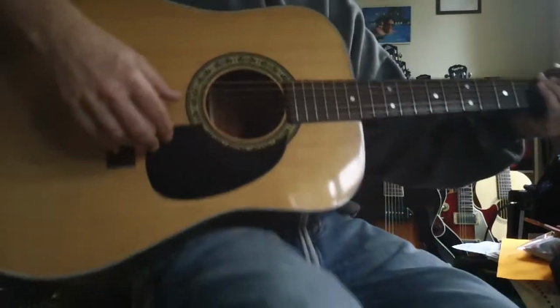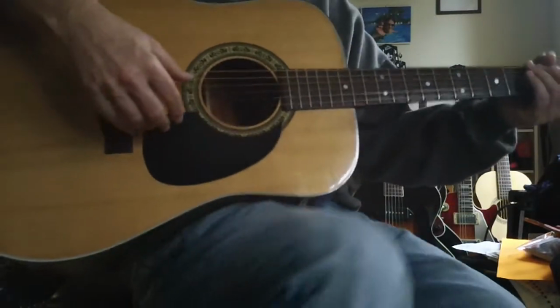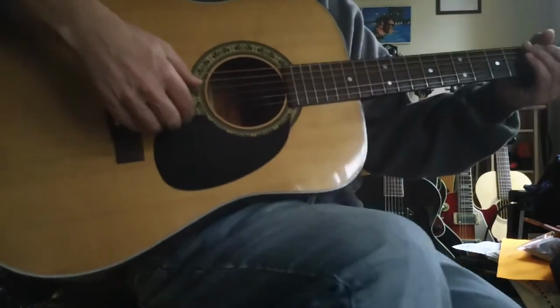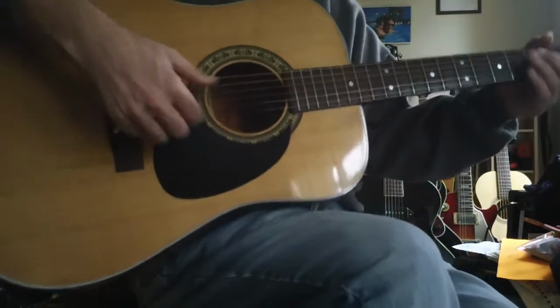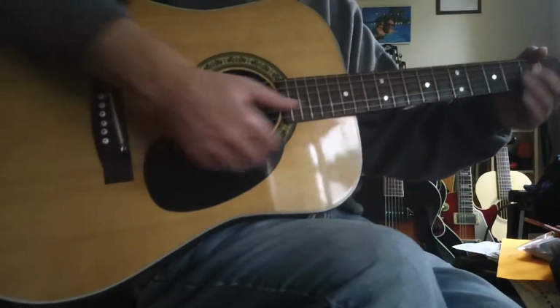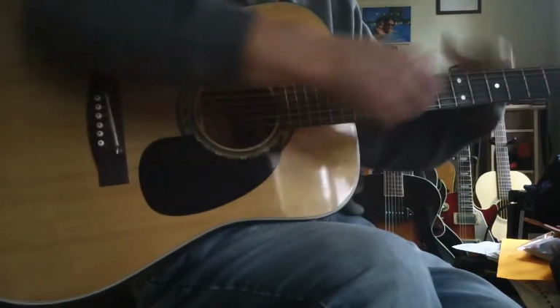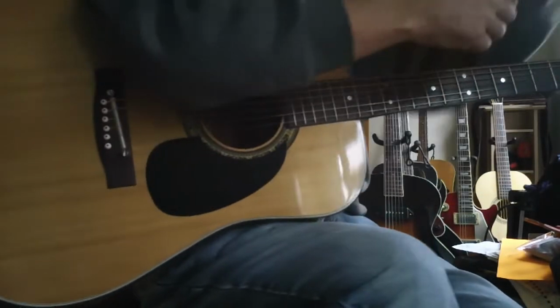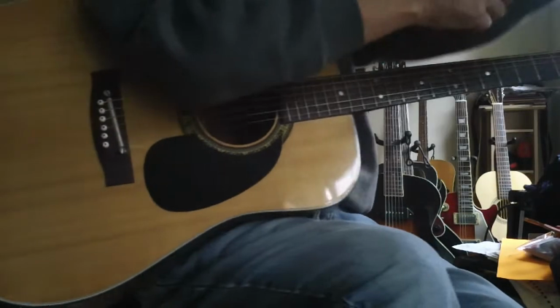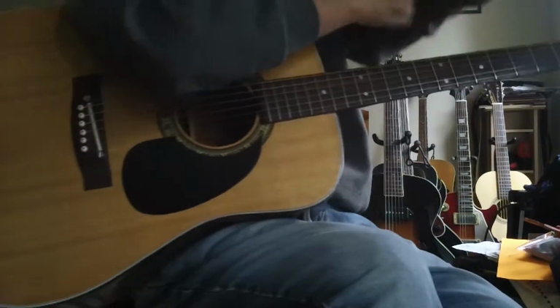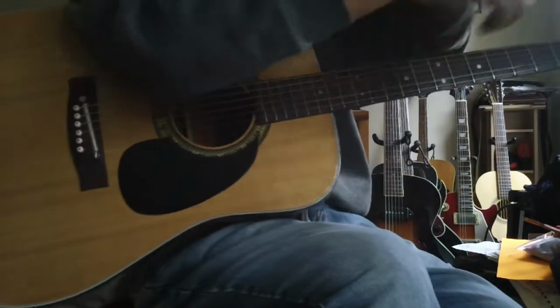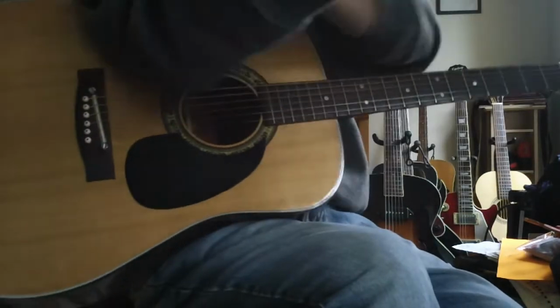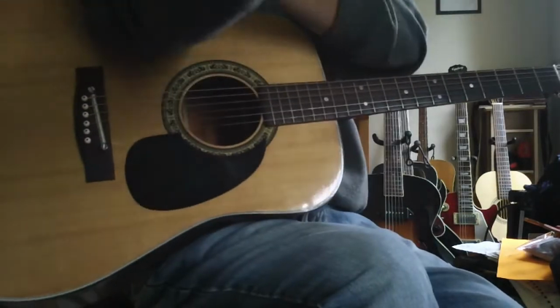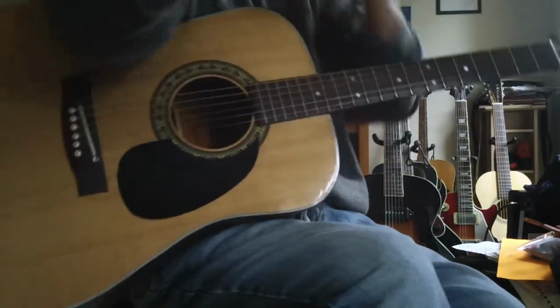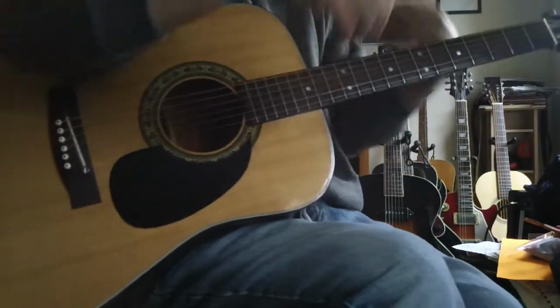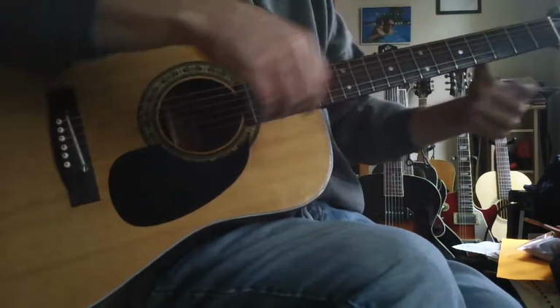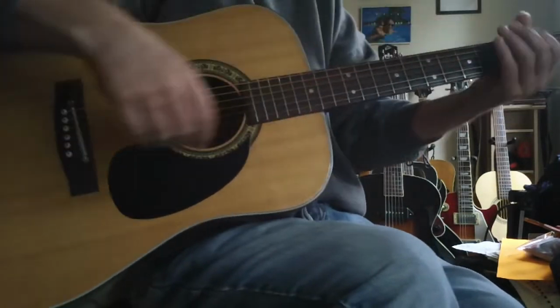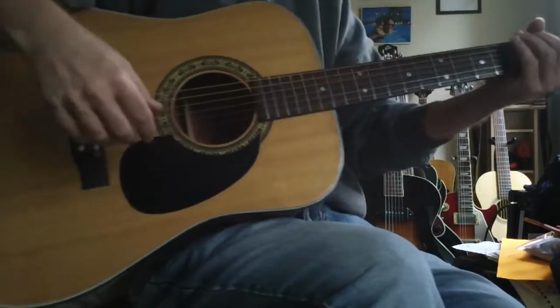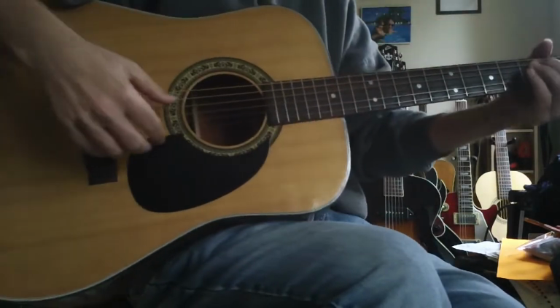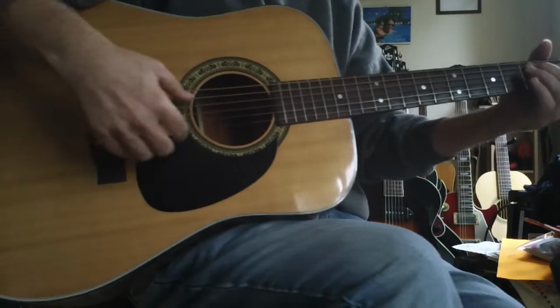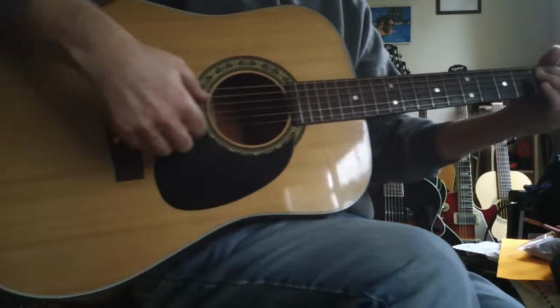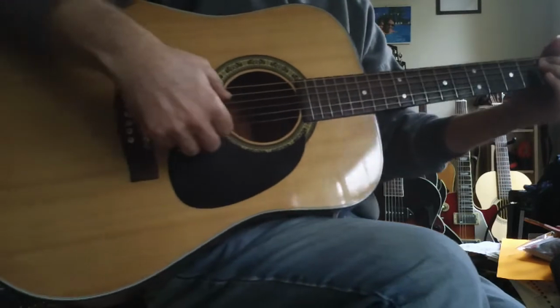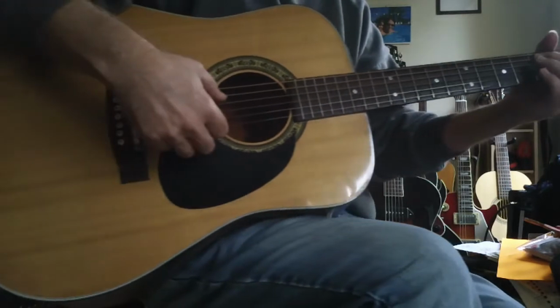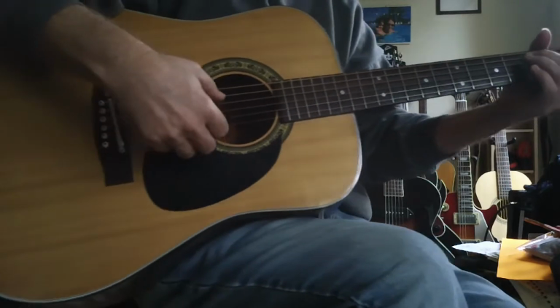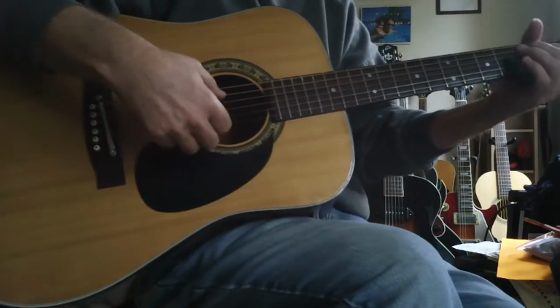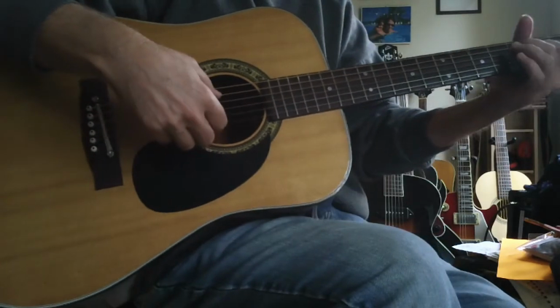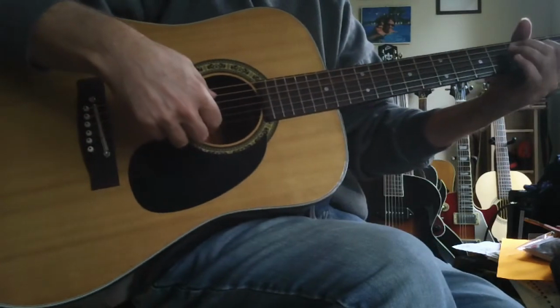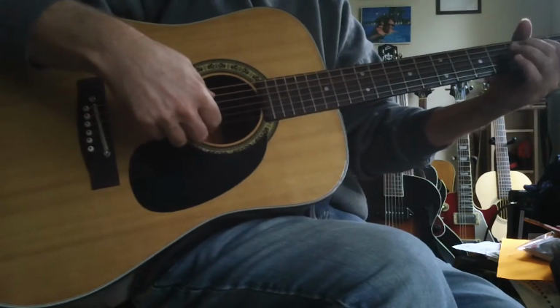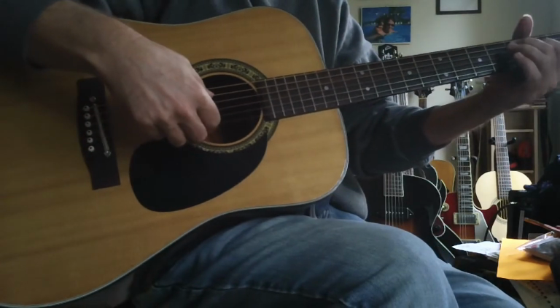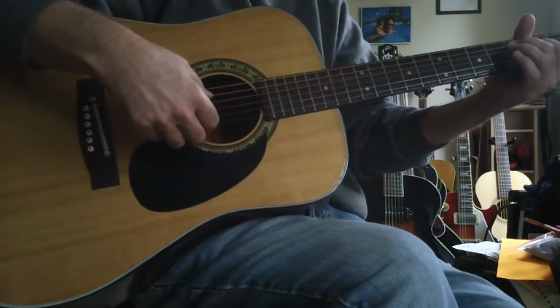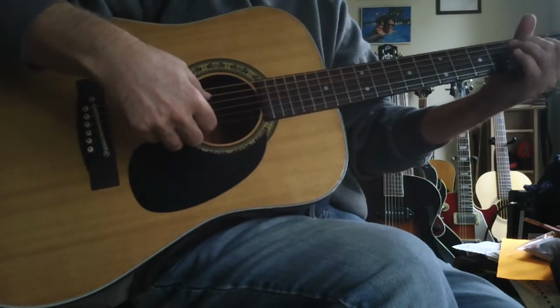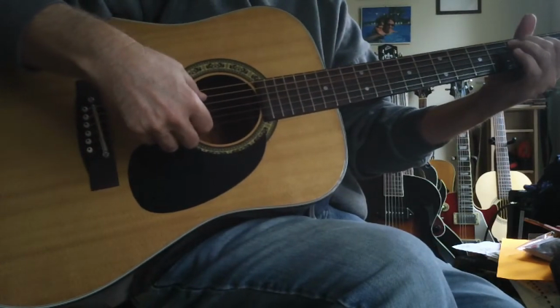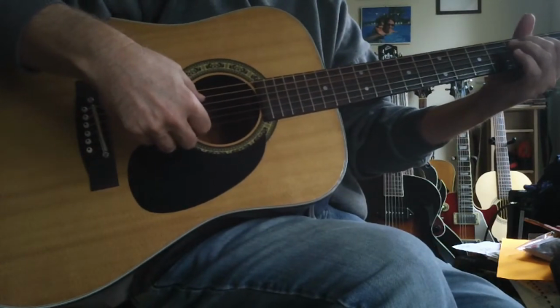Hey, this is Steve with Polk Zoo channel. Welcome back. A lot of people have asked me about my acoustic playing, so I'm going to offer some free instruction here.